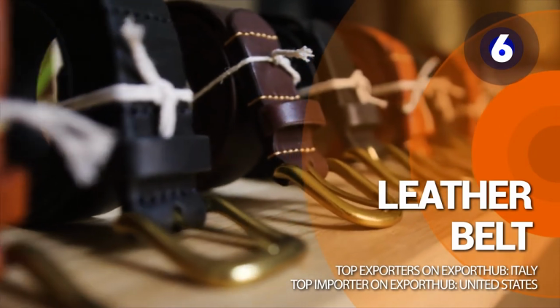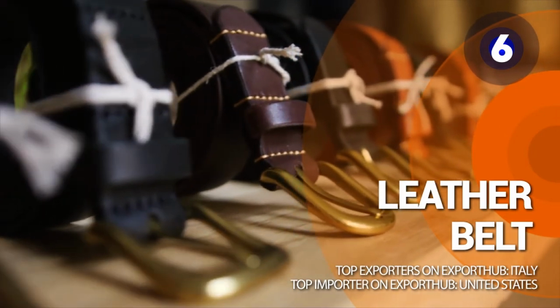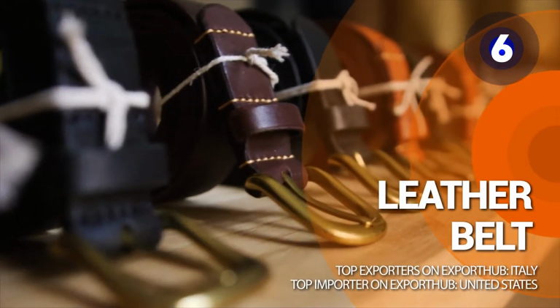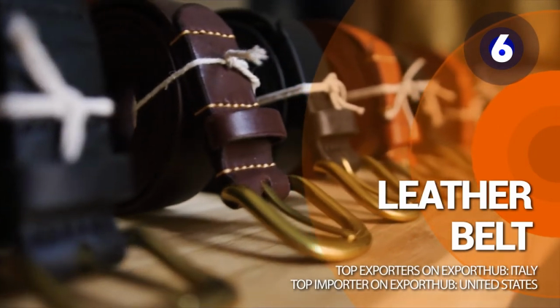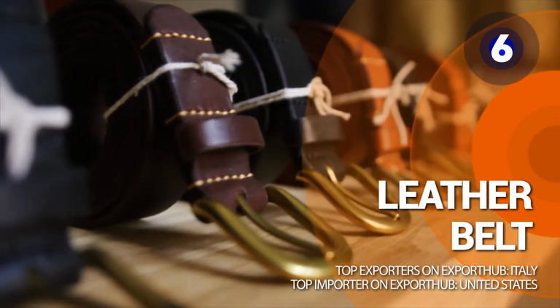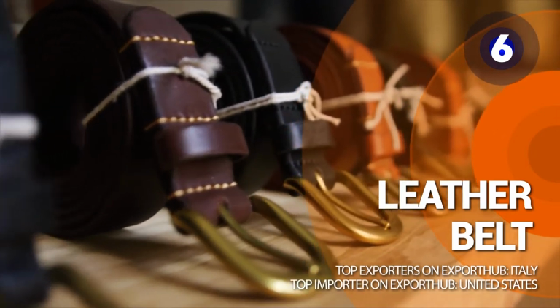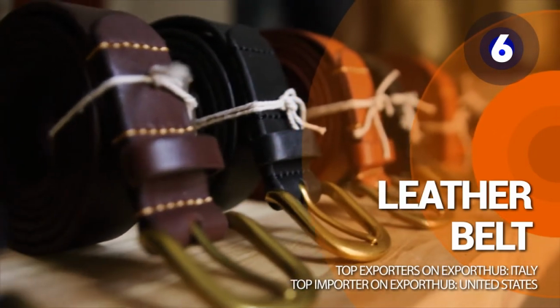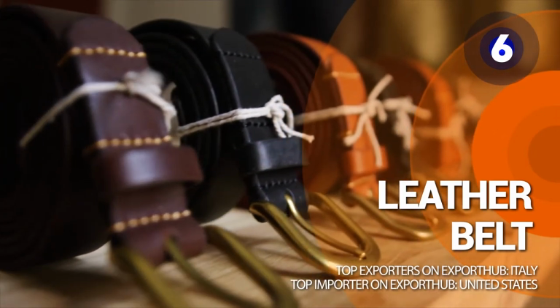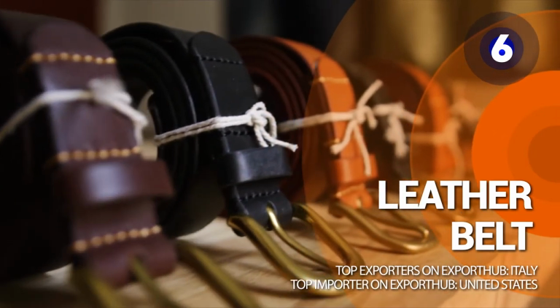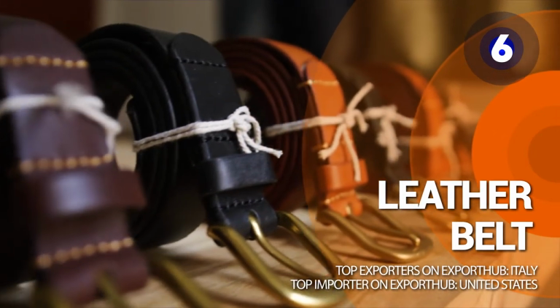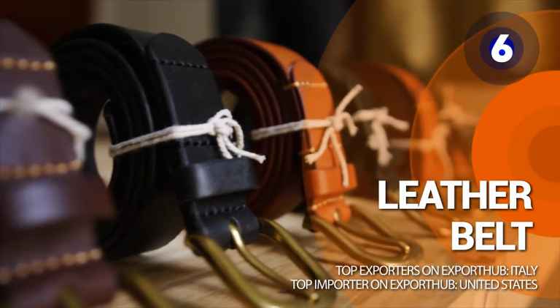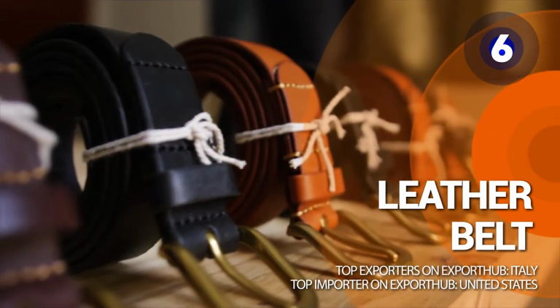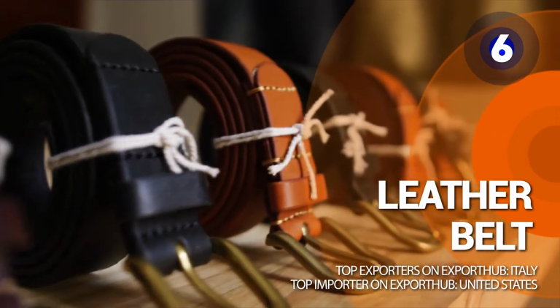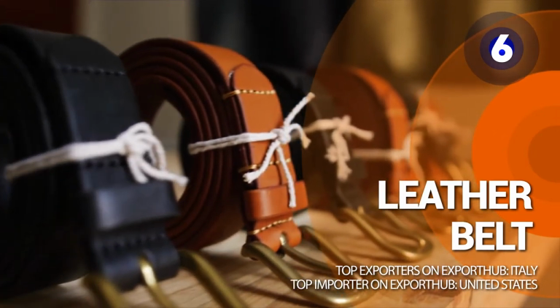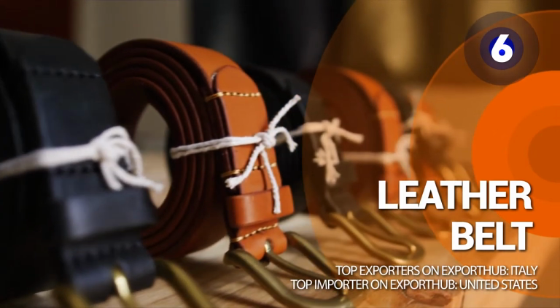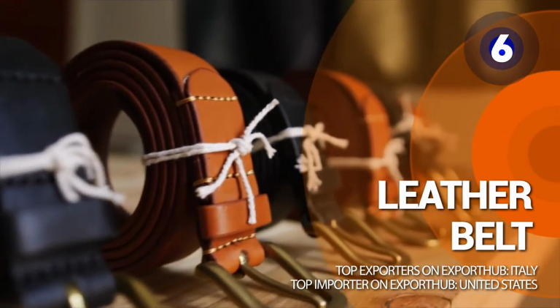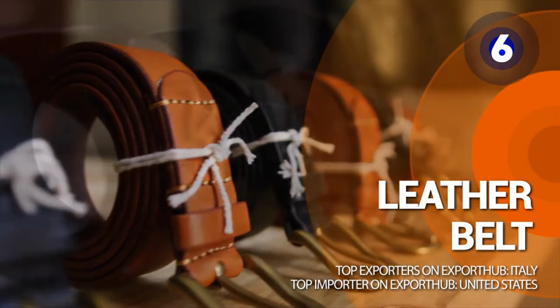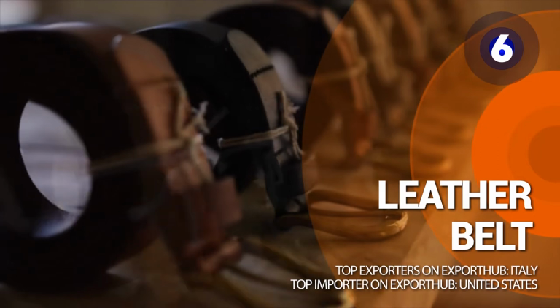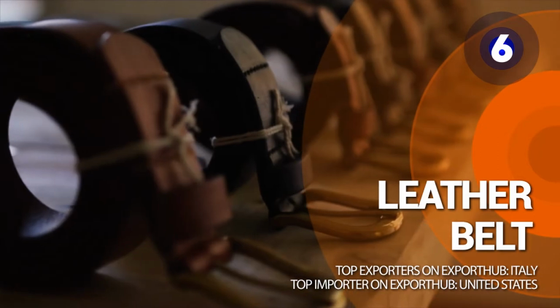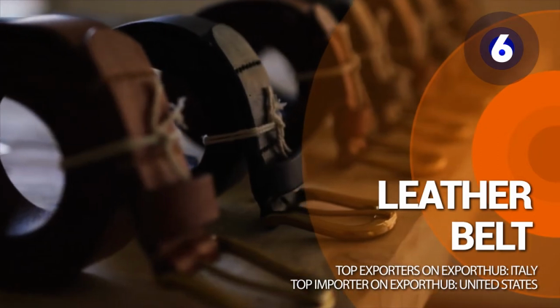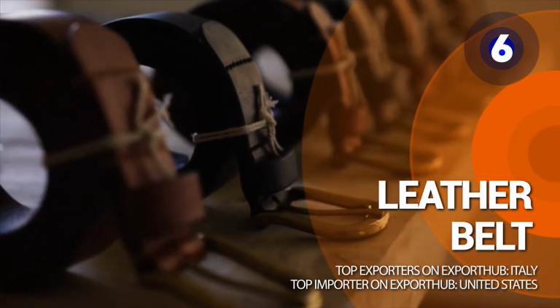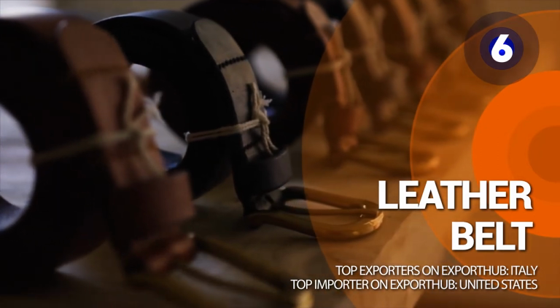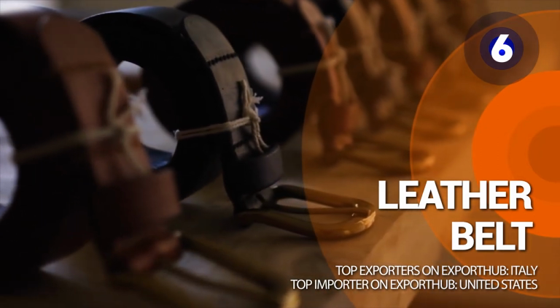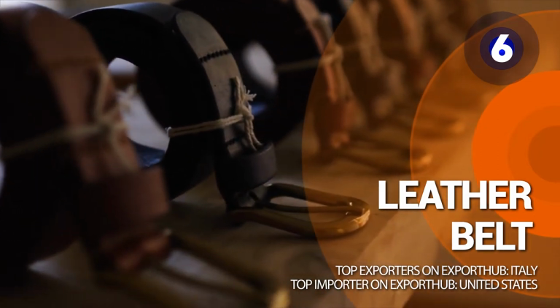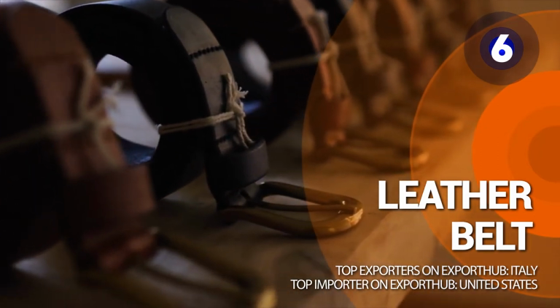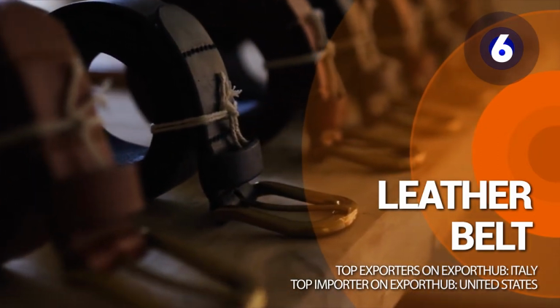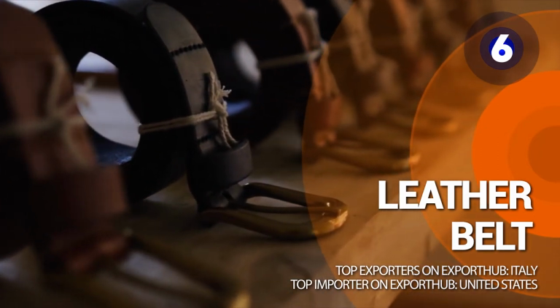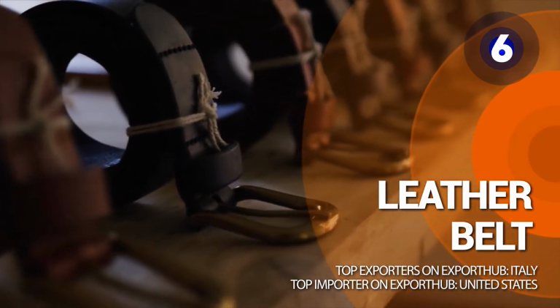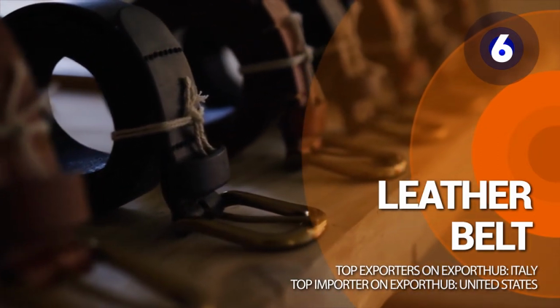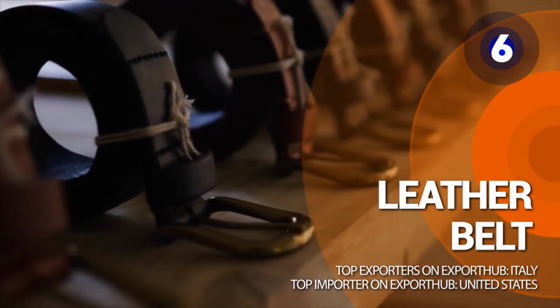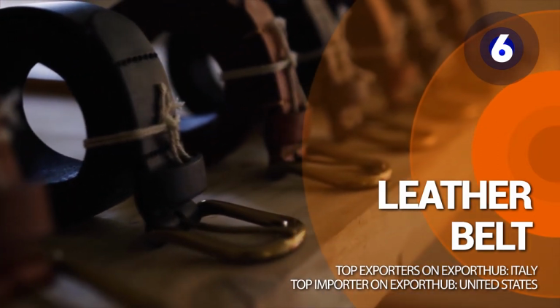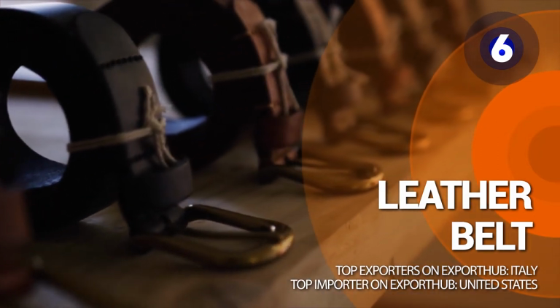Number 6: leather belt. Leather belts have an attractive and stylish look. They are more reliable and durable than ordinary belts, highly resistant, and last for many more years than other traditional belts.